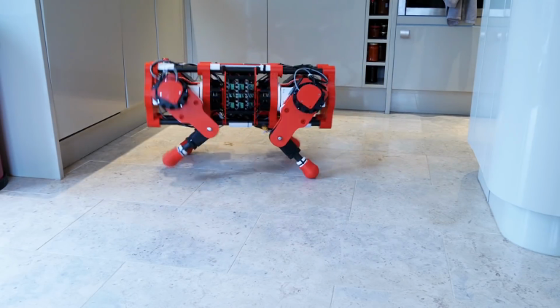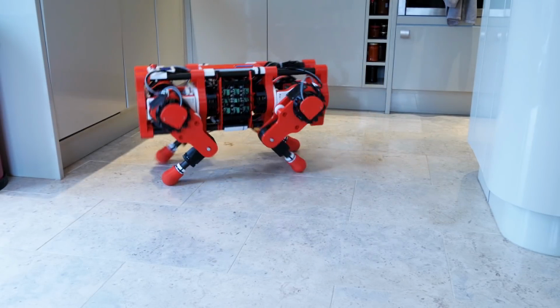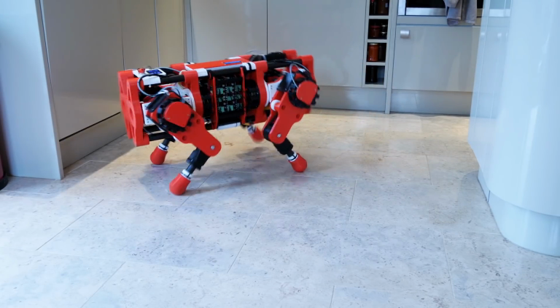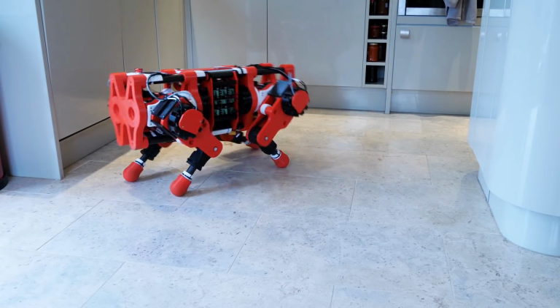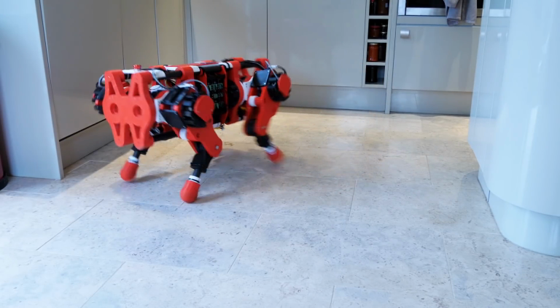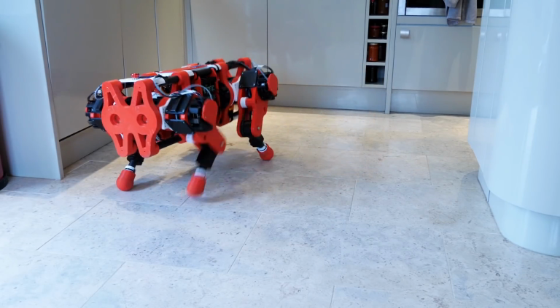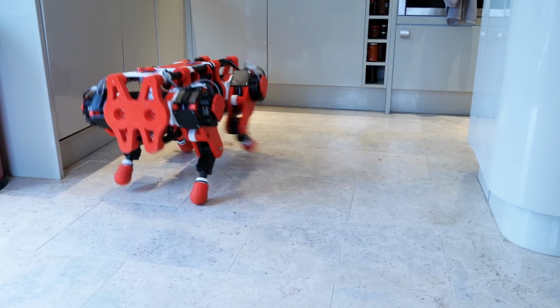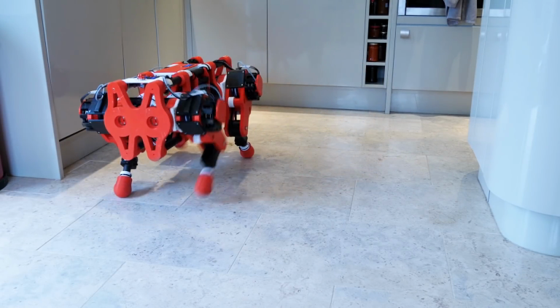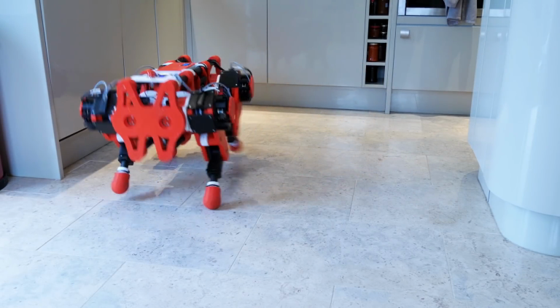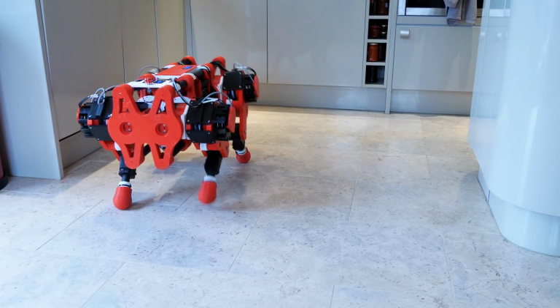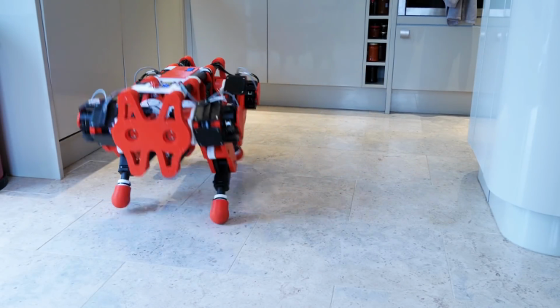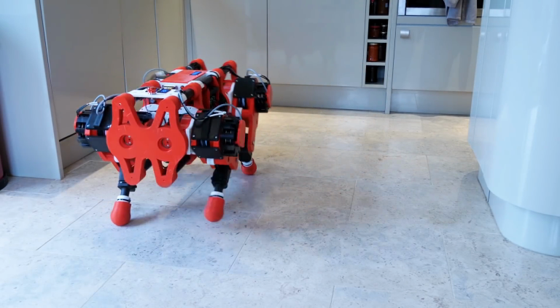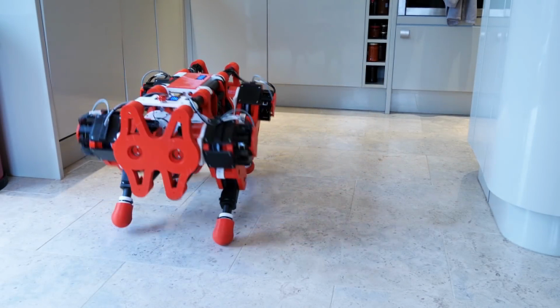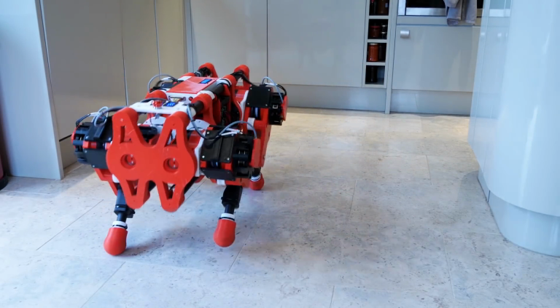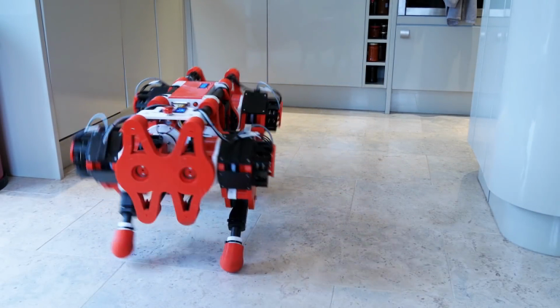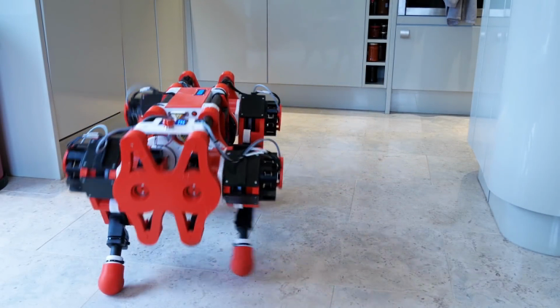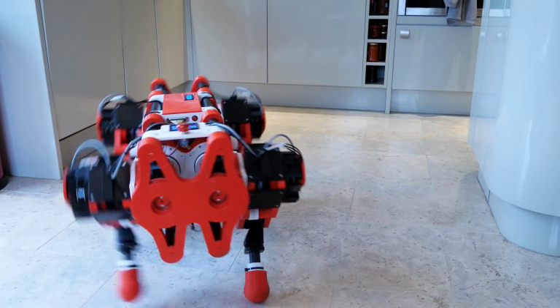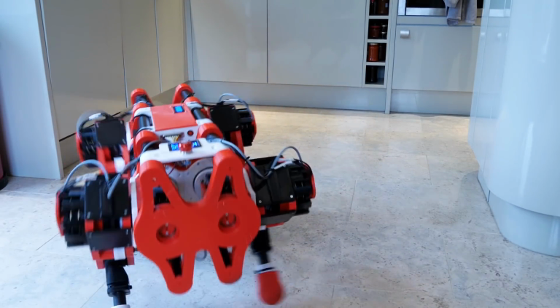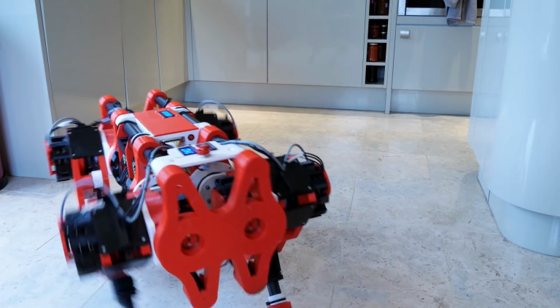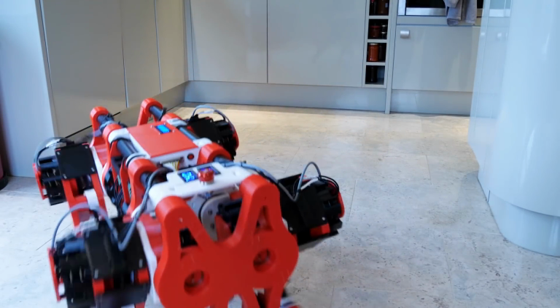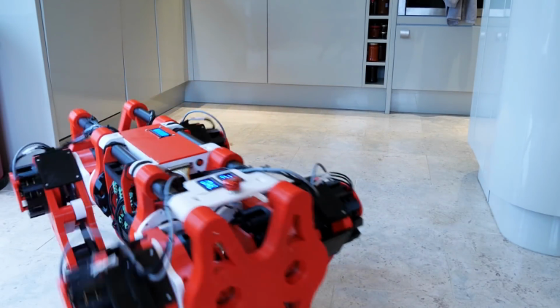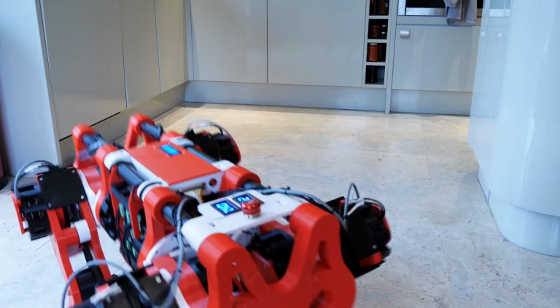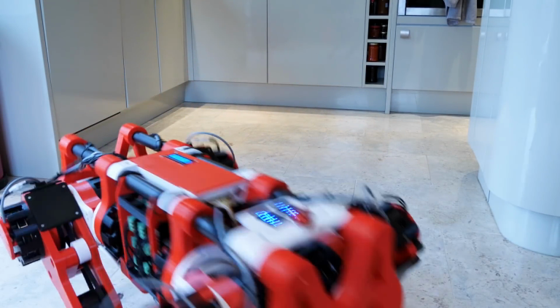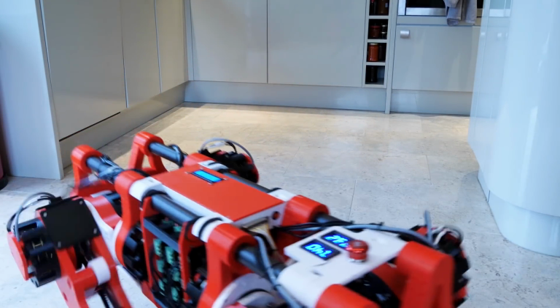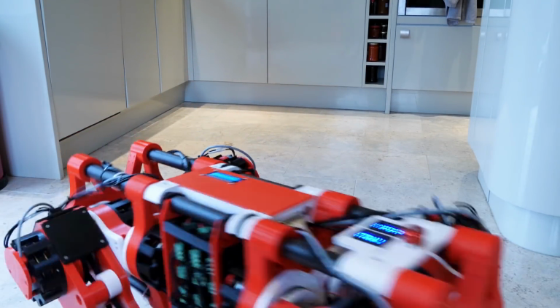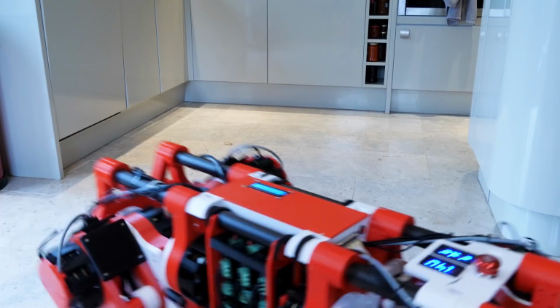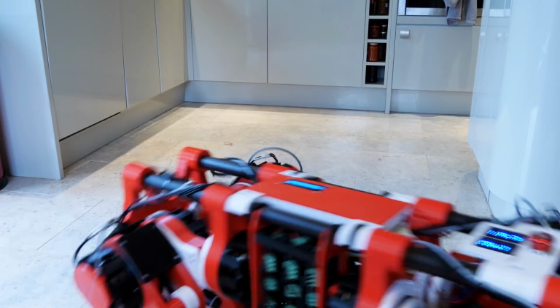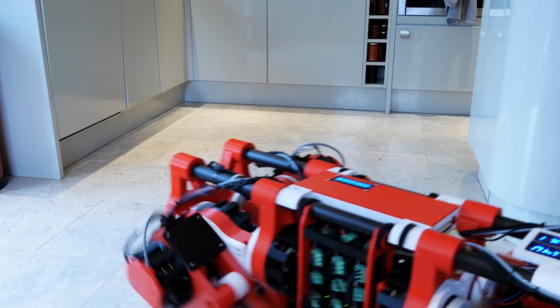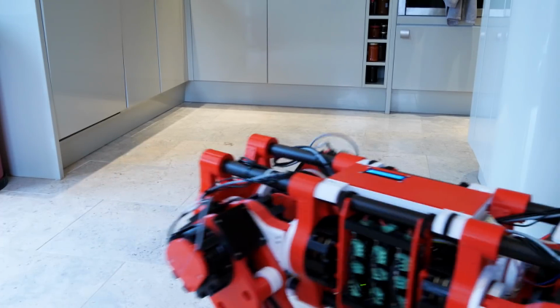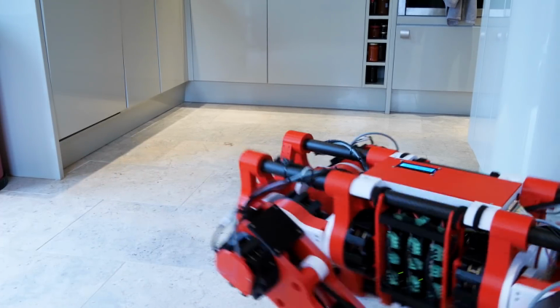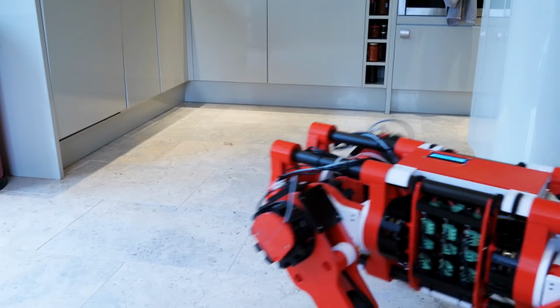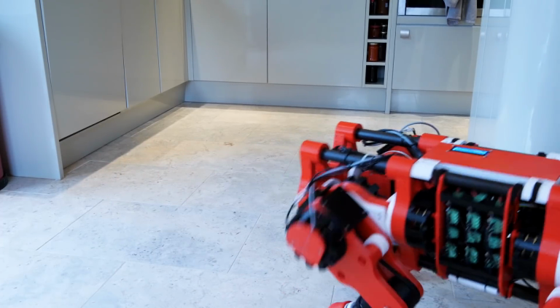Needless to say, it's much more responsive on a smooth hard floor than it is on spongy grass full of holes and twigs.